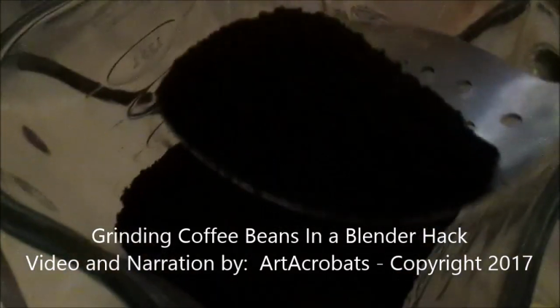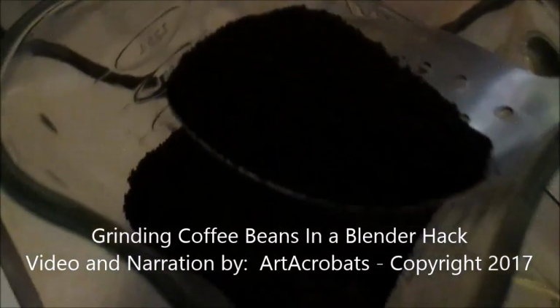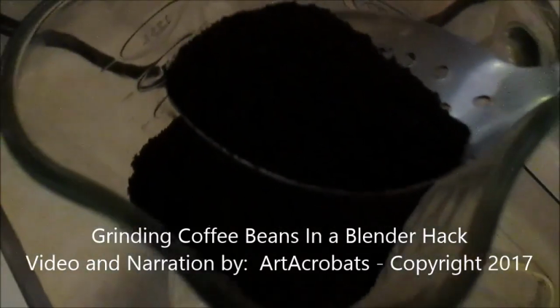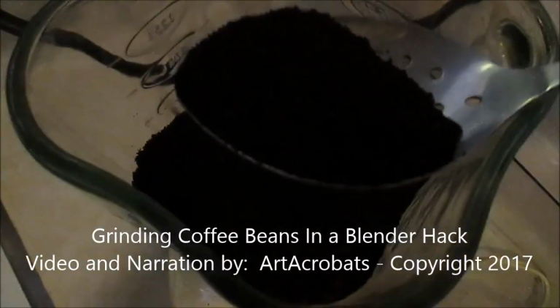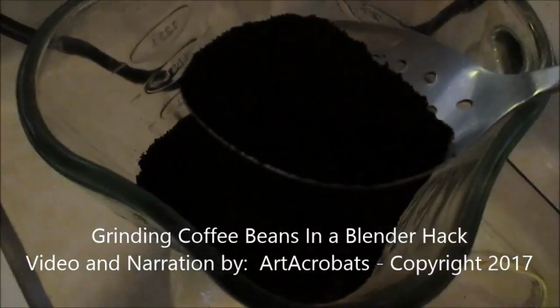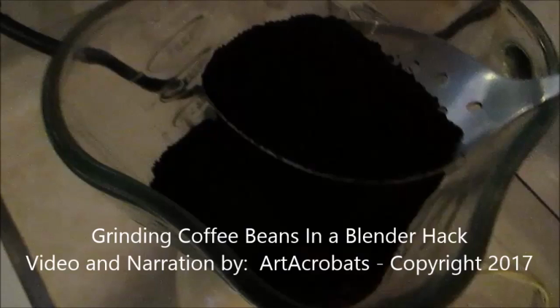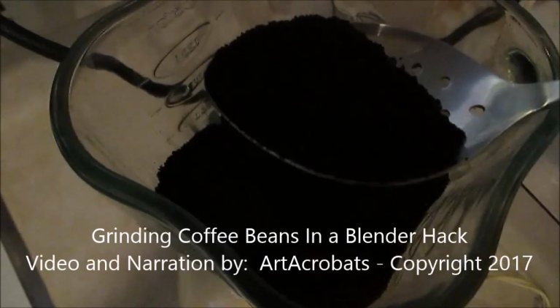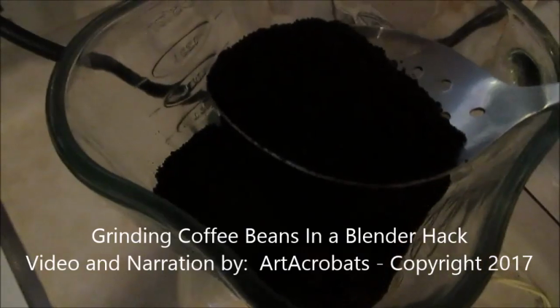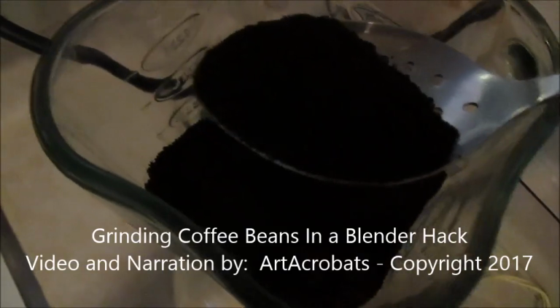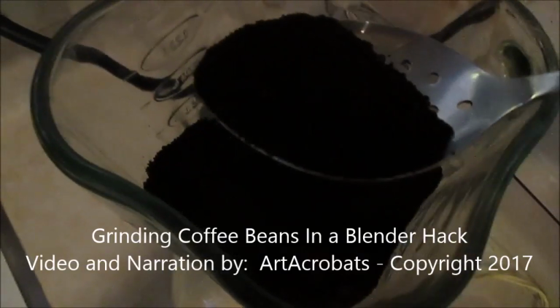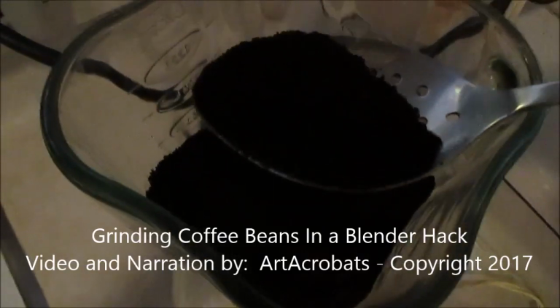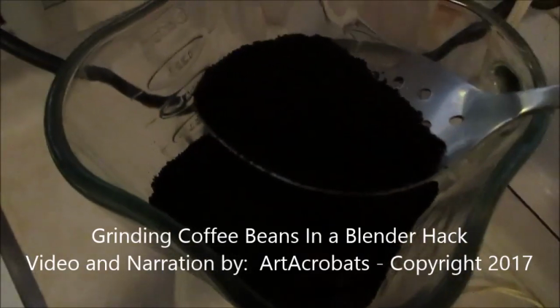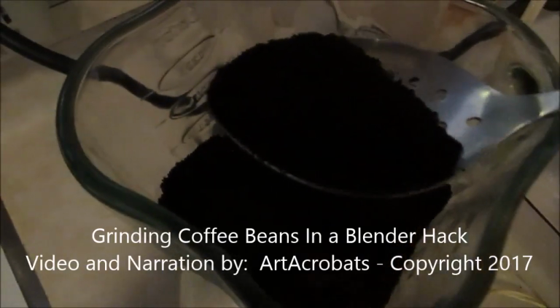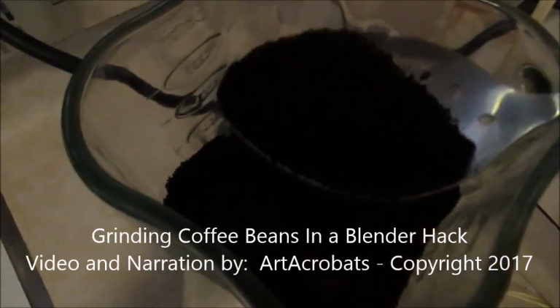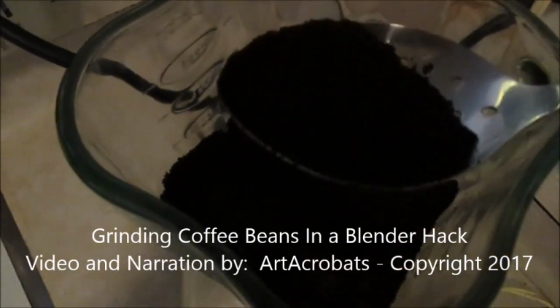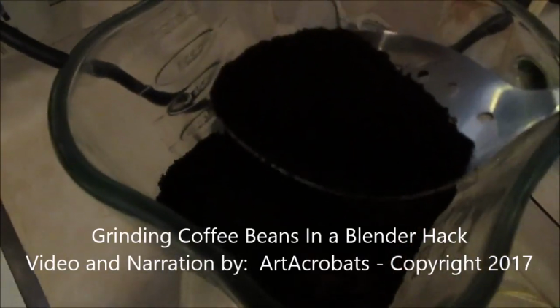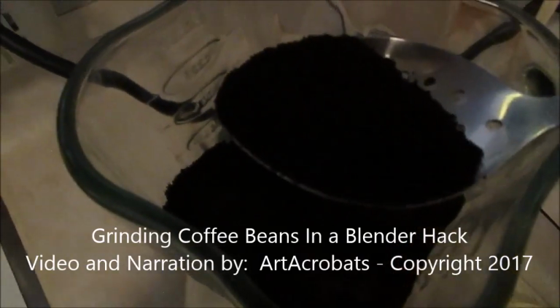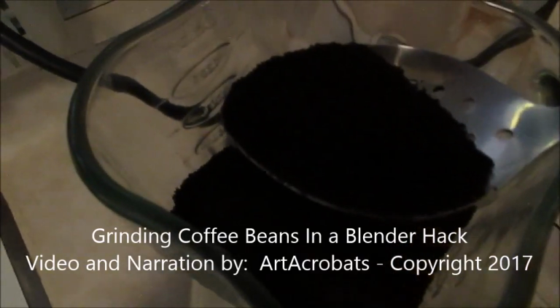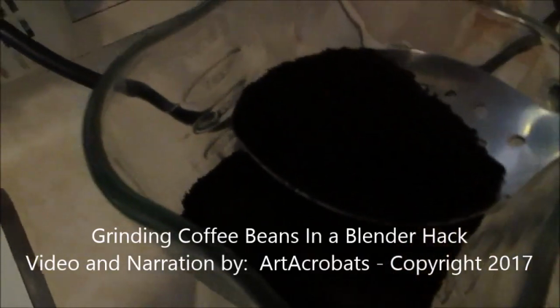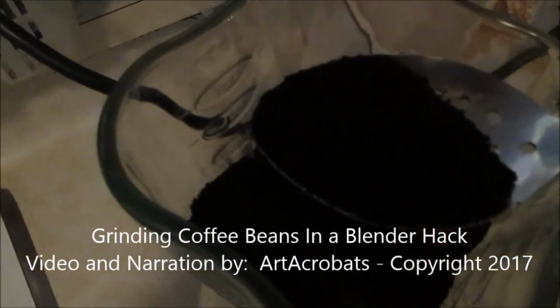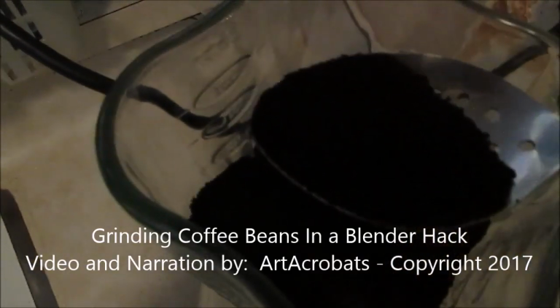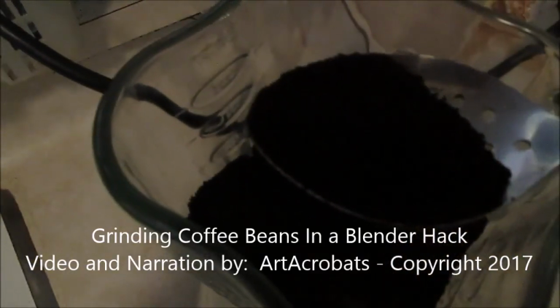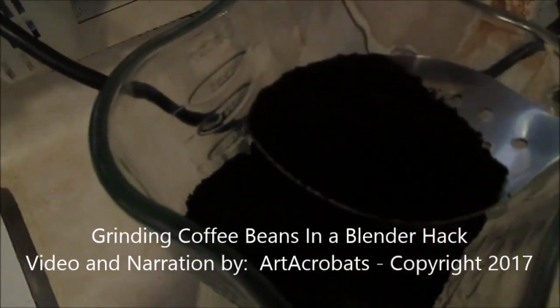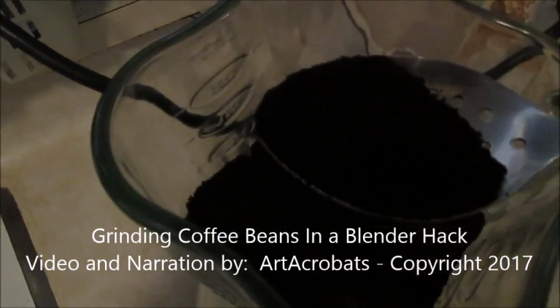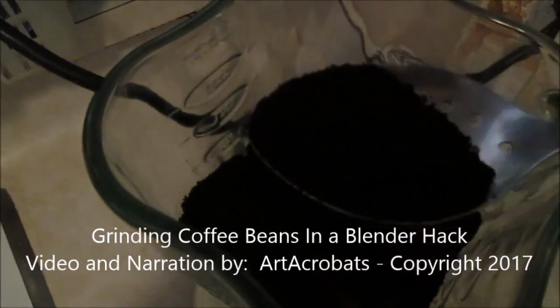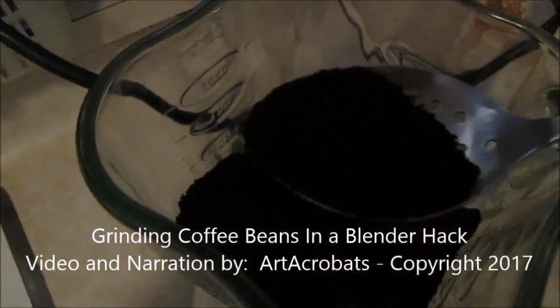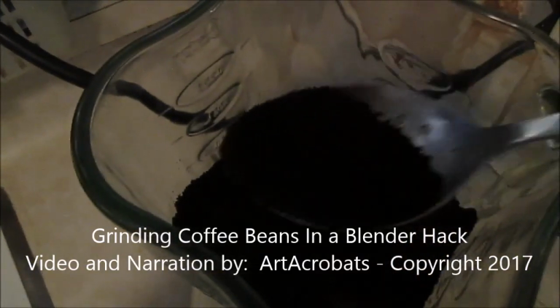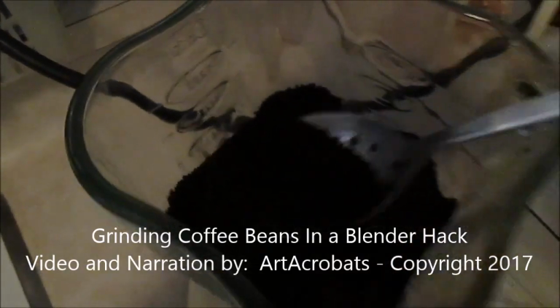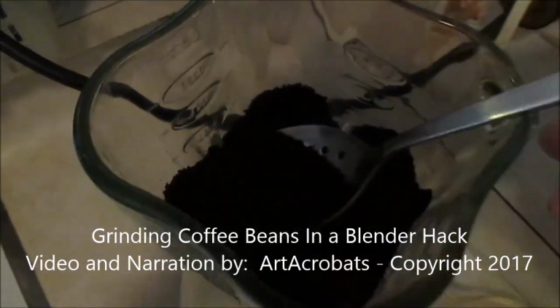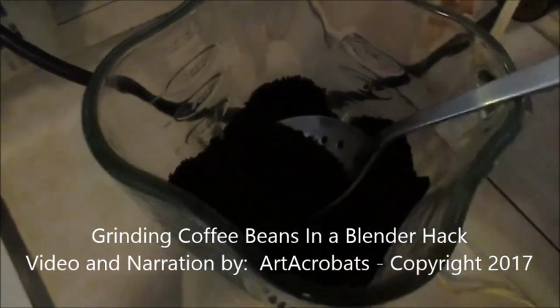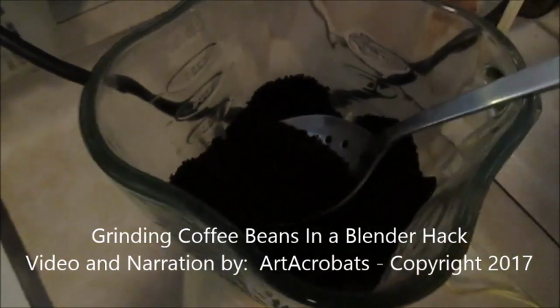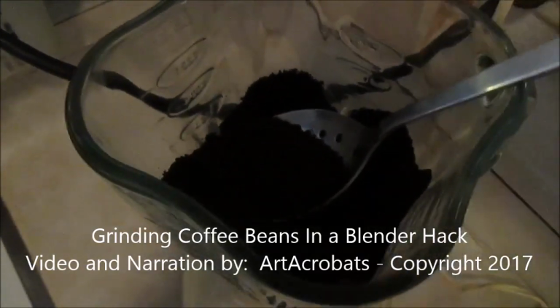That's the coffee grinding hack. All right, I'm out. Bye.